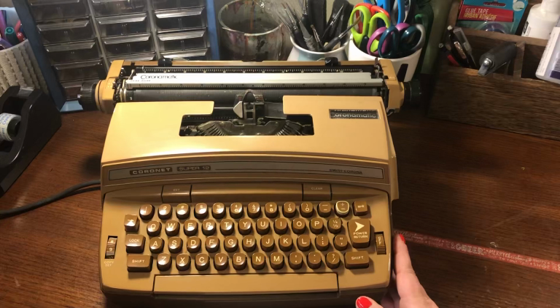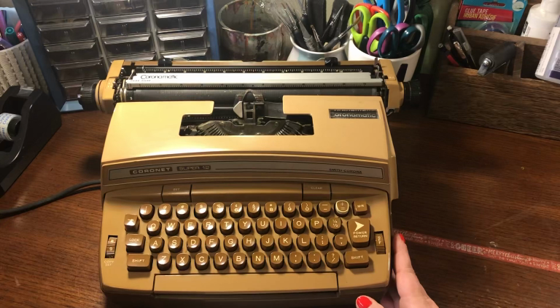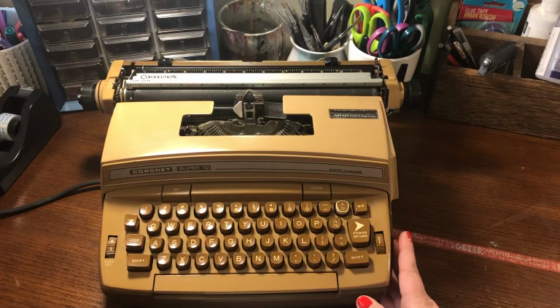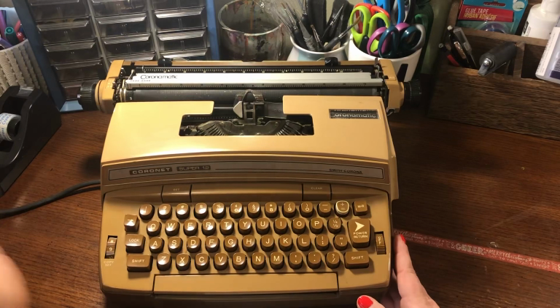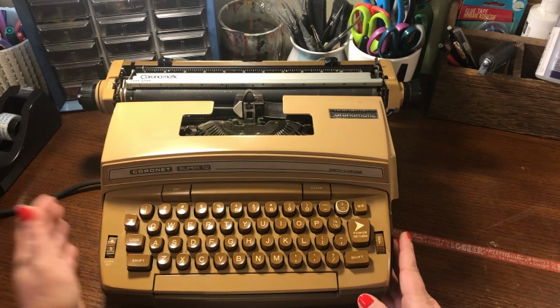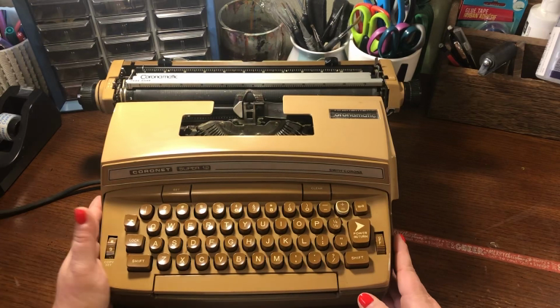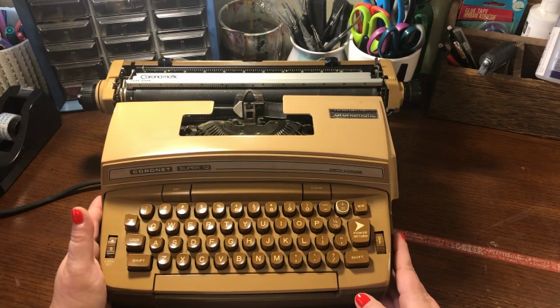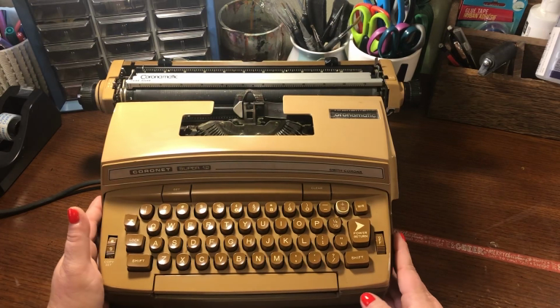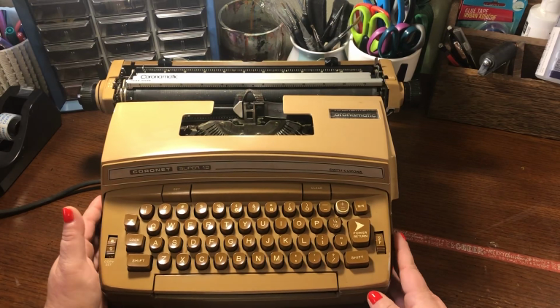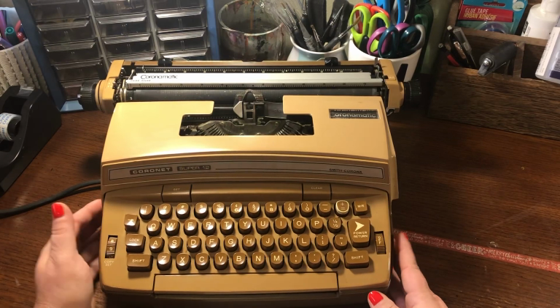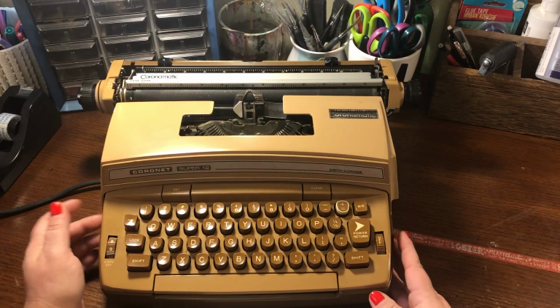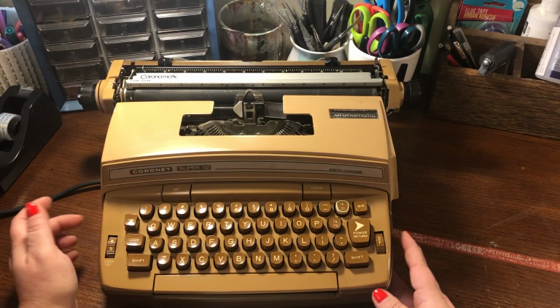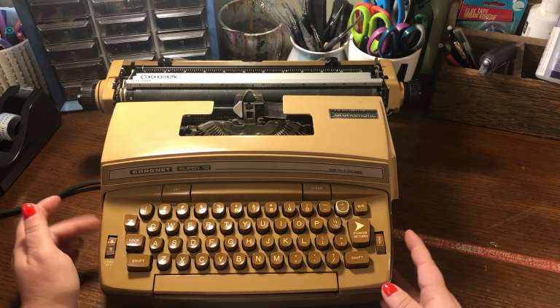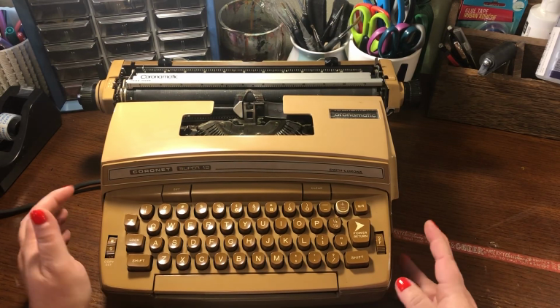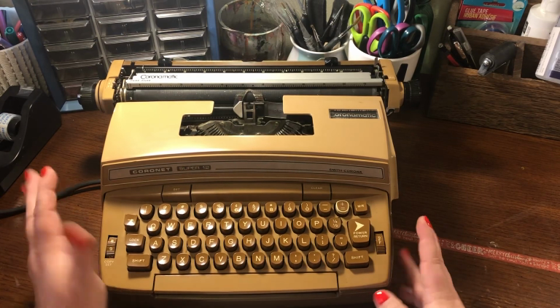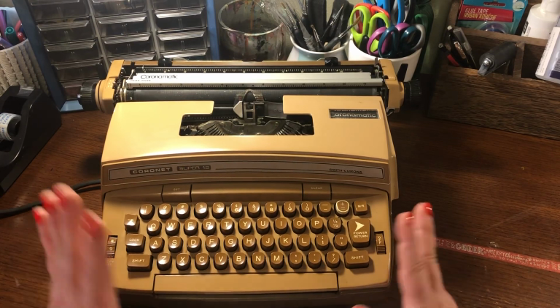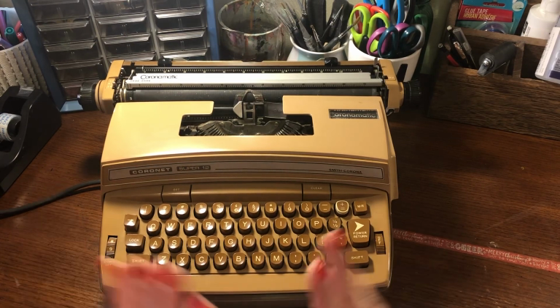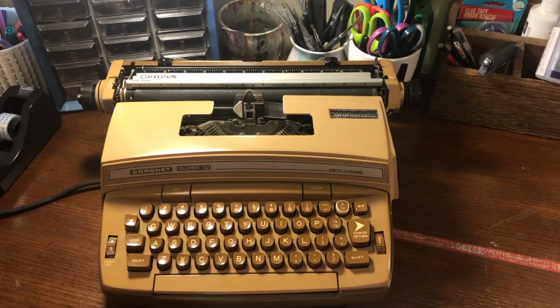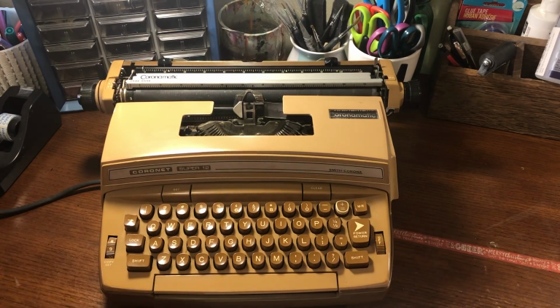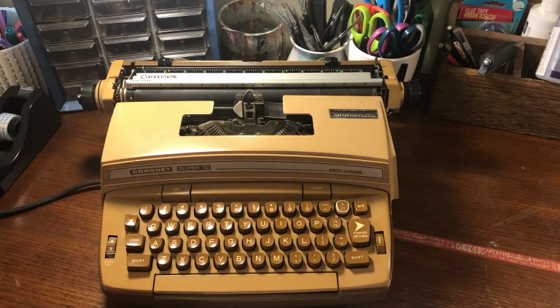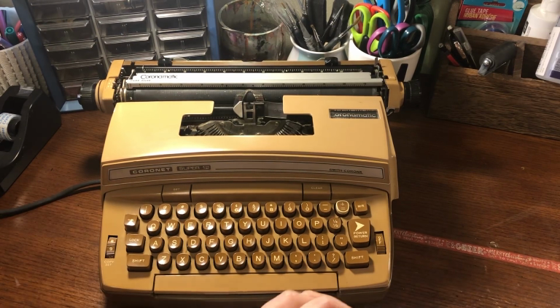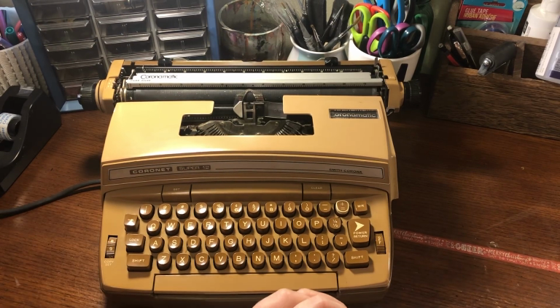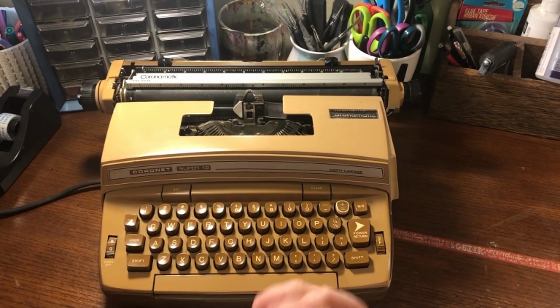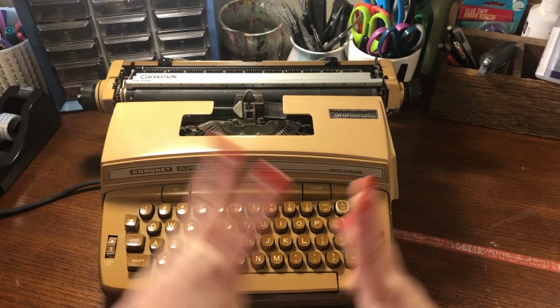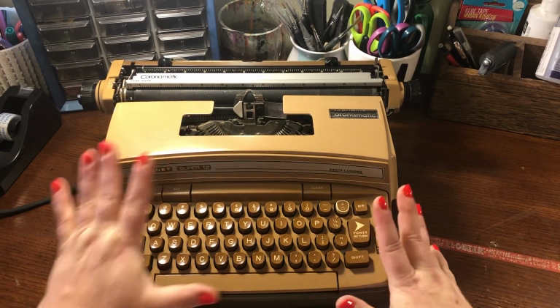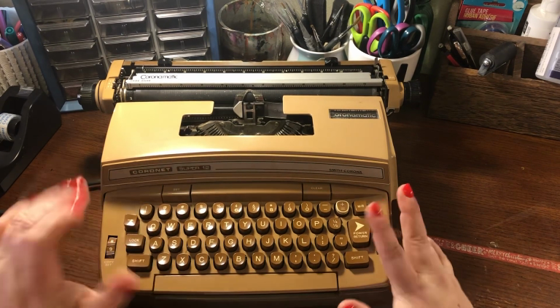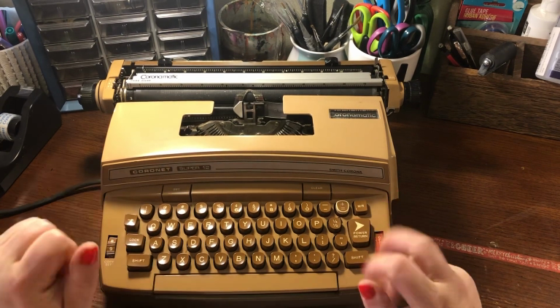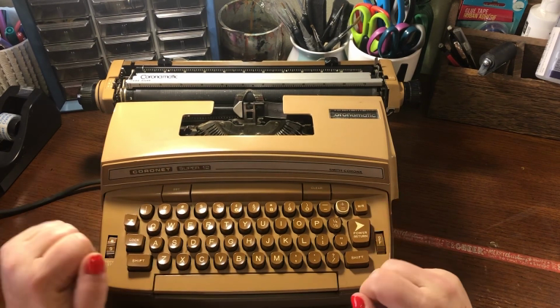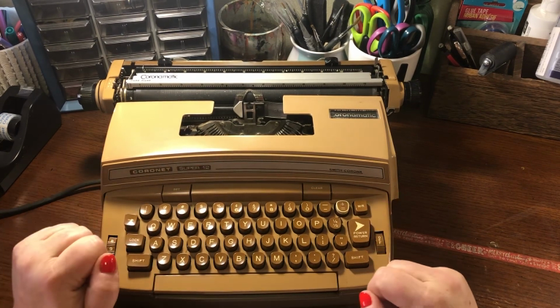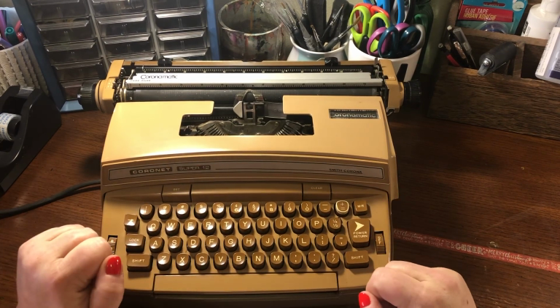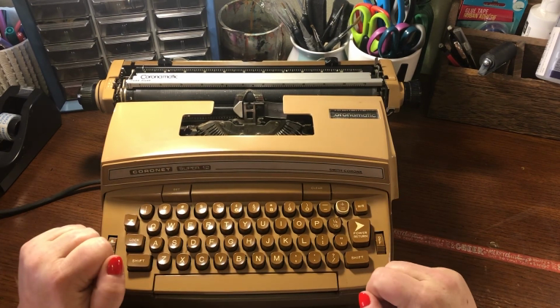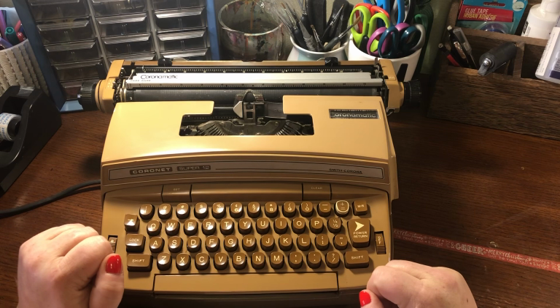Hey everyone, it's Amber with Amber Art, and I'm going to try out my new typewriter.